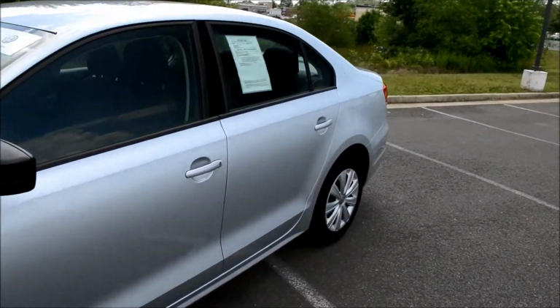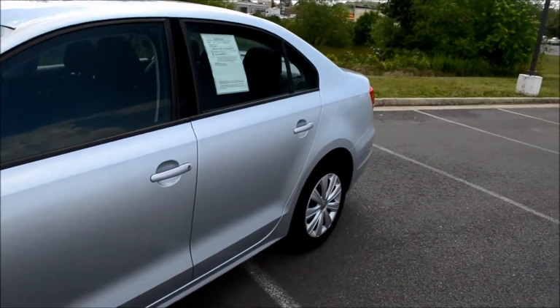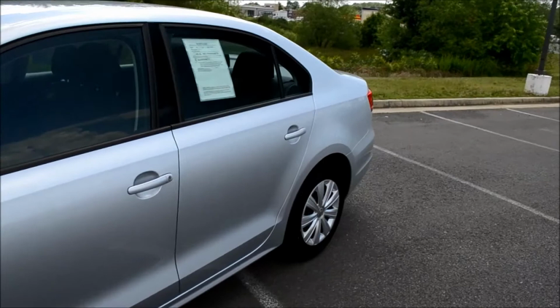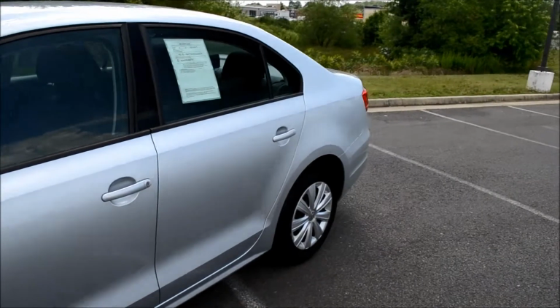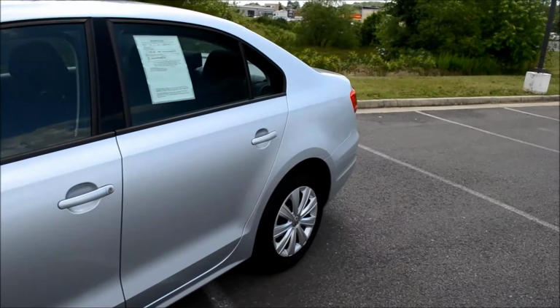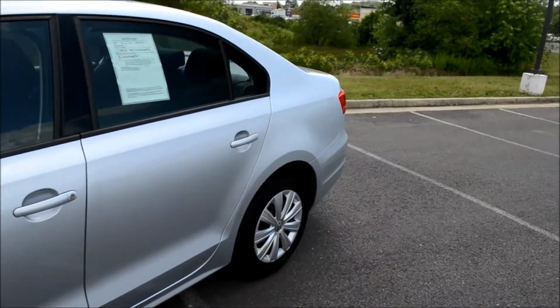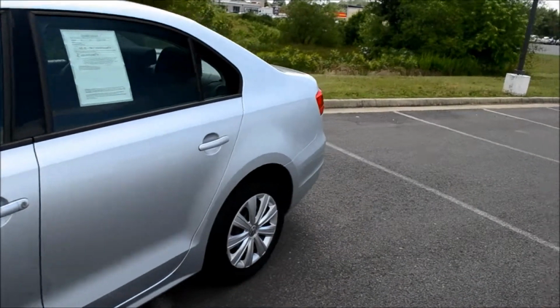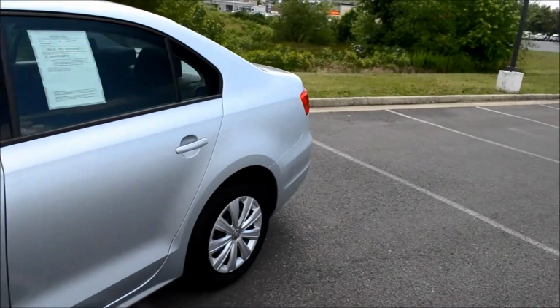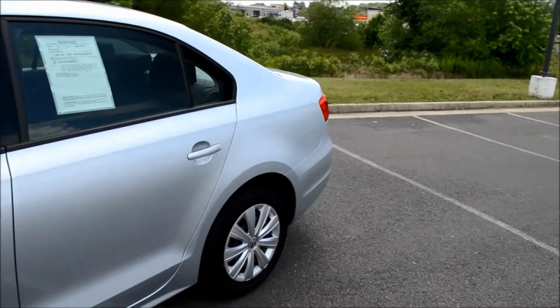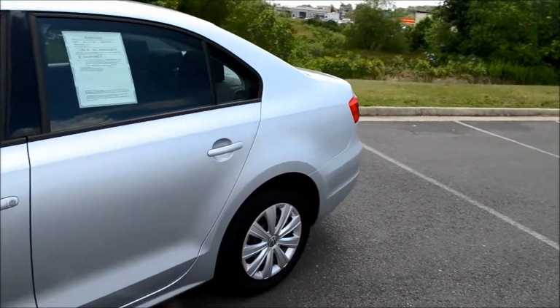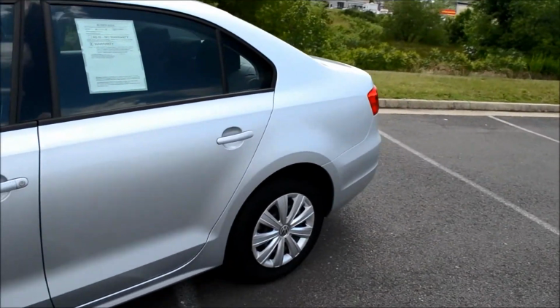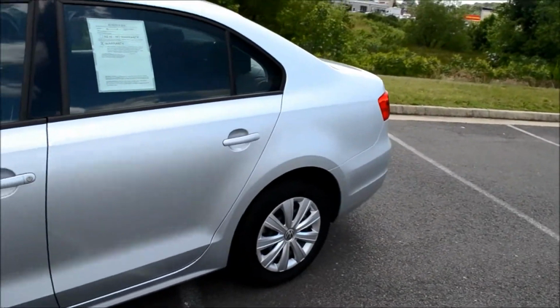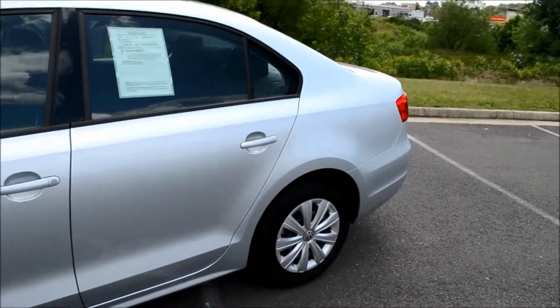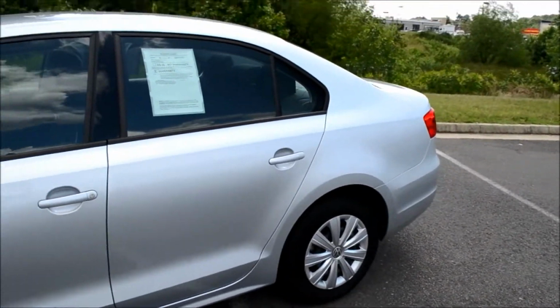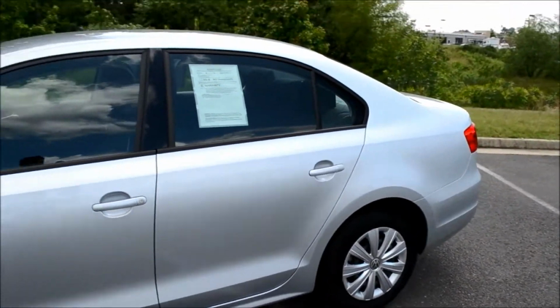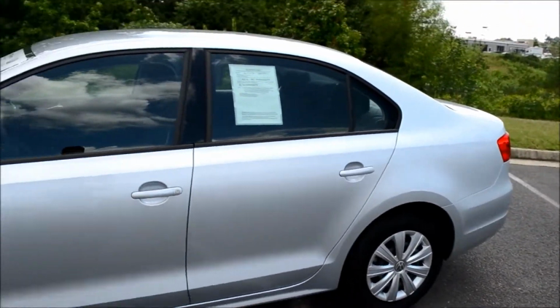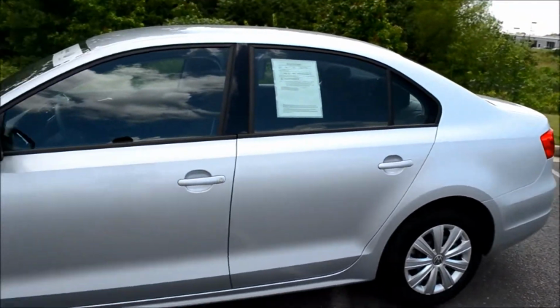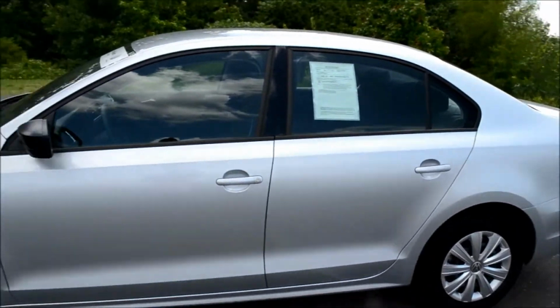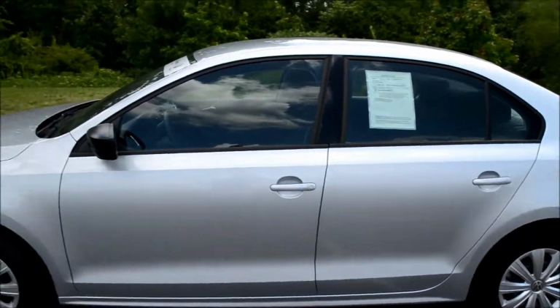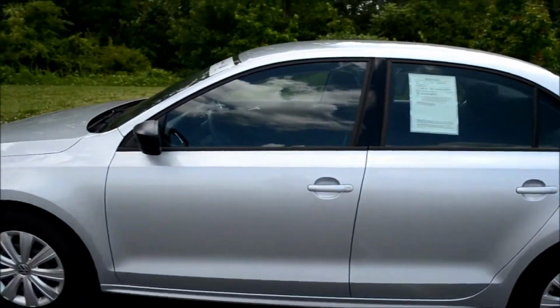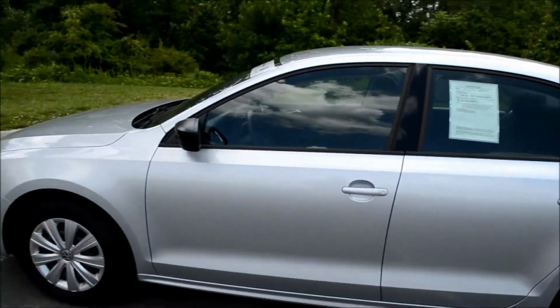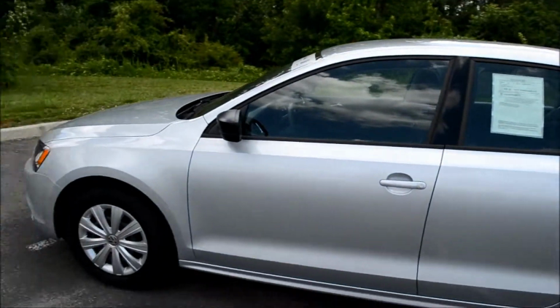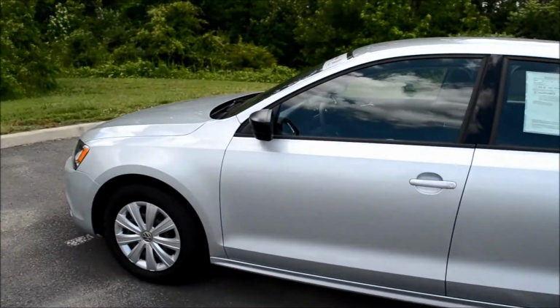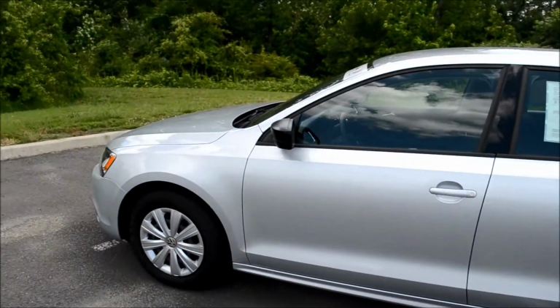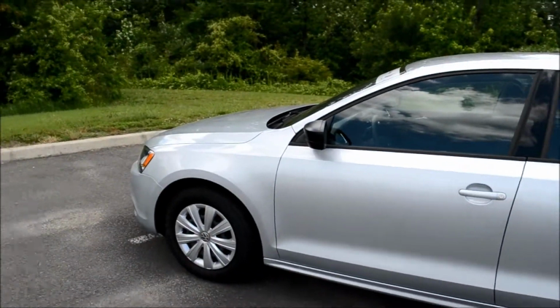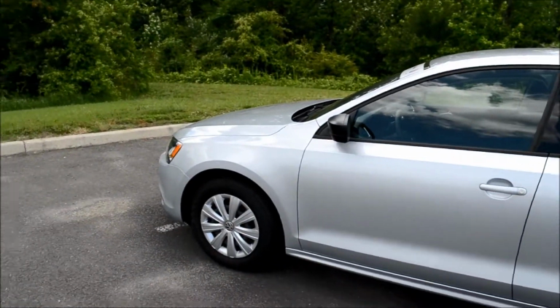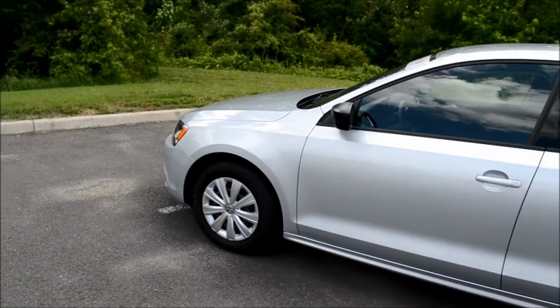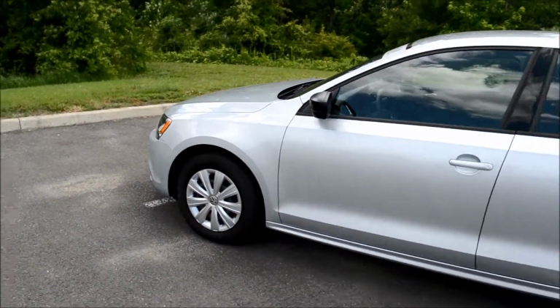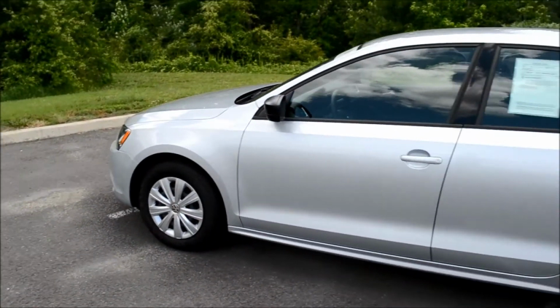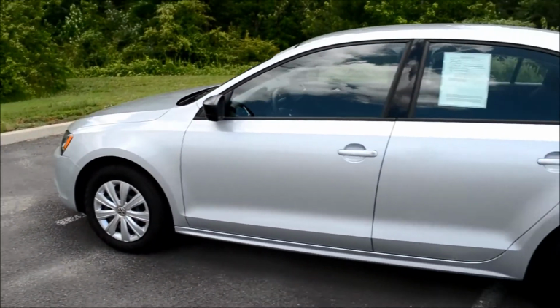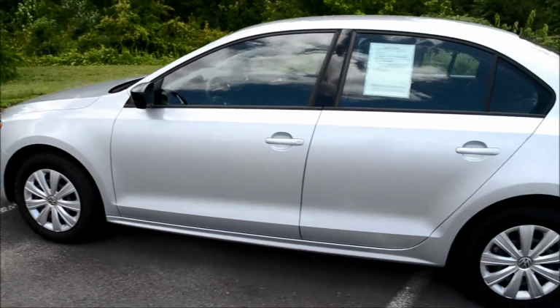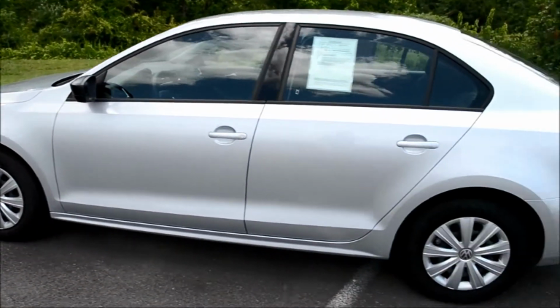This vehicle comes with a clean, free Carfax report and has only had one owner.